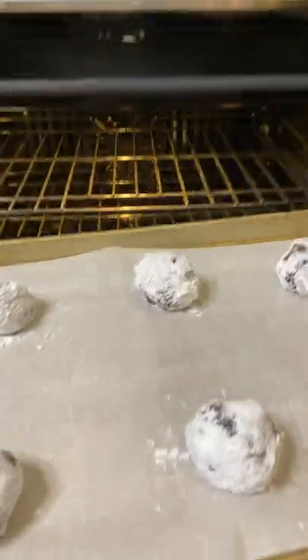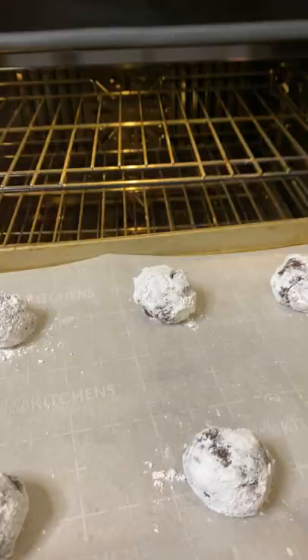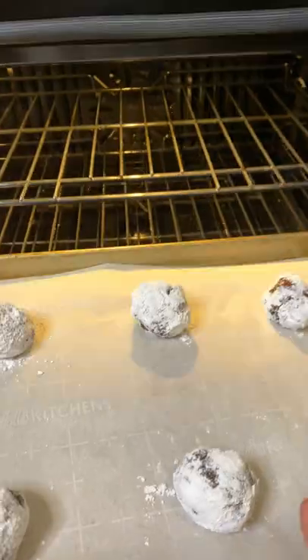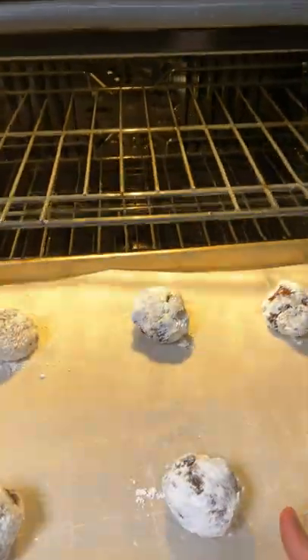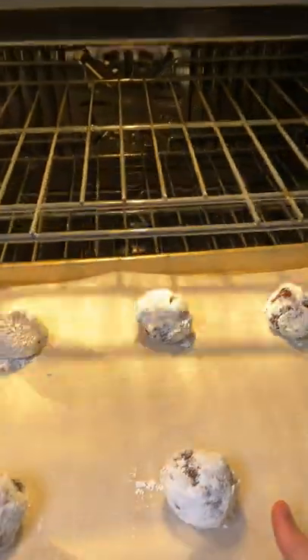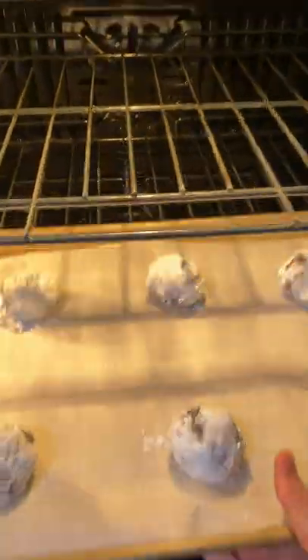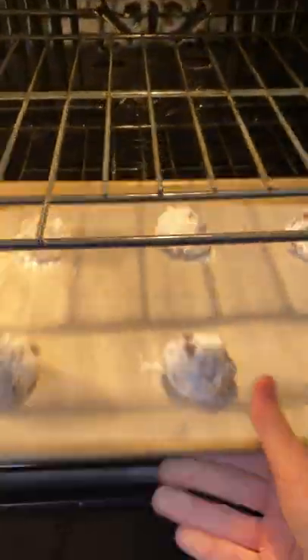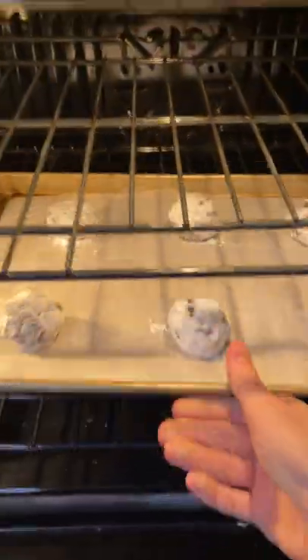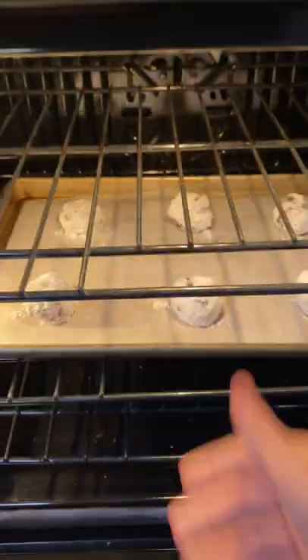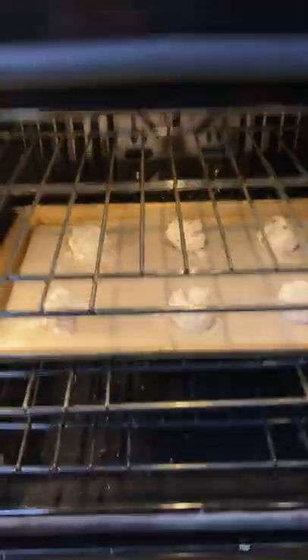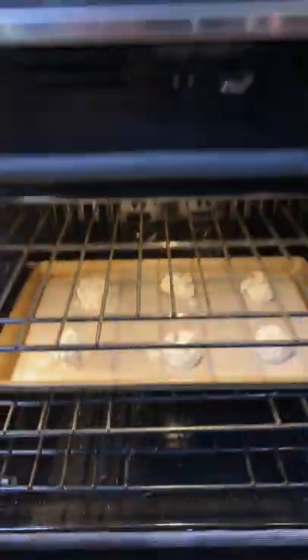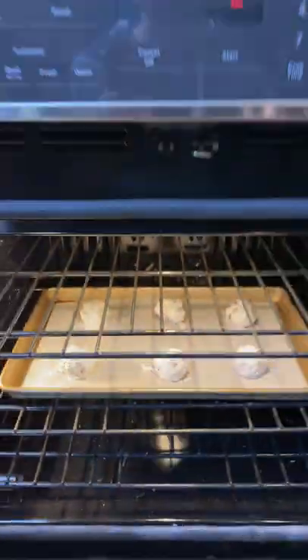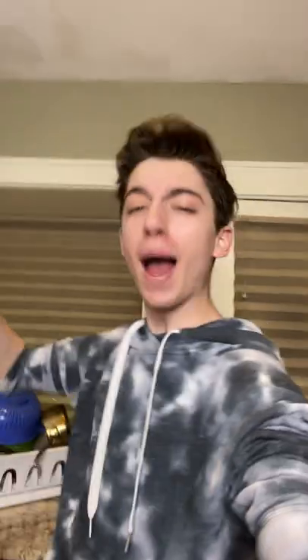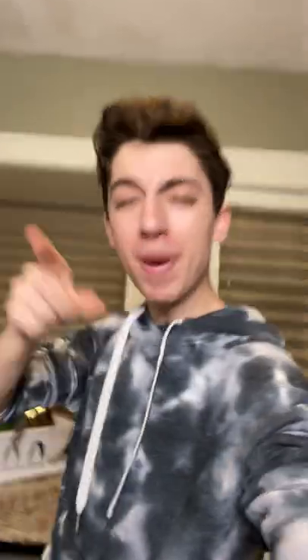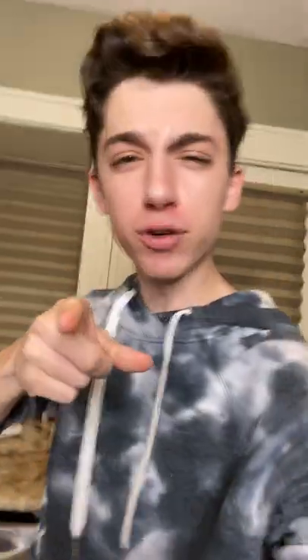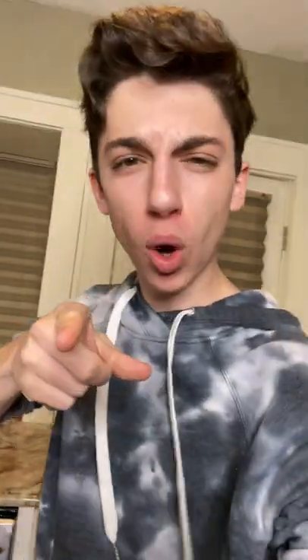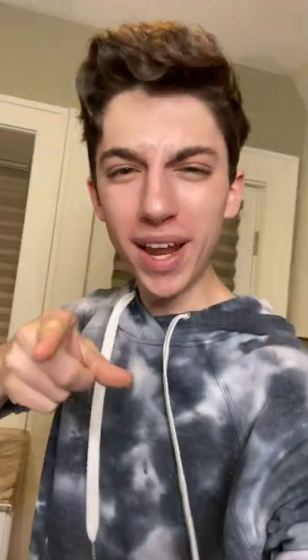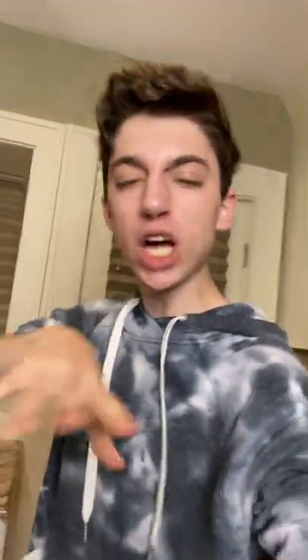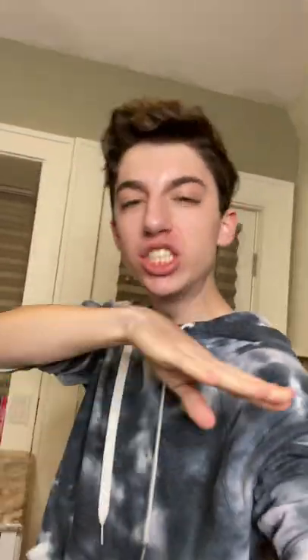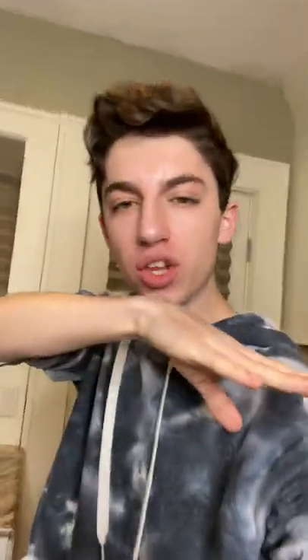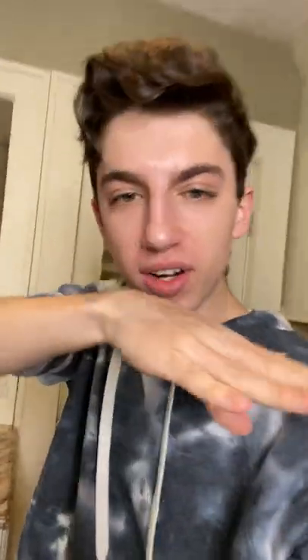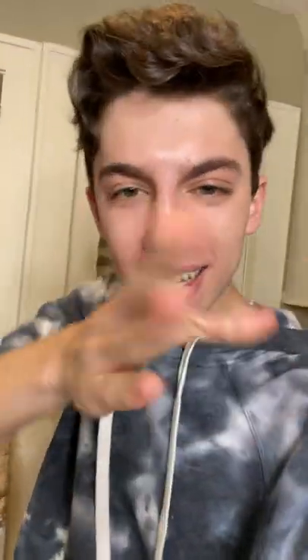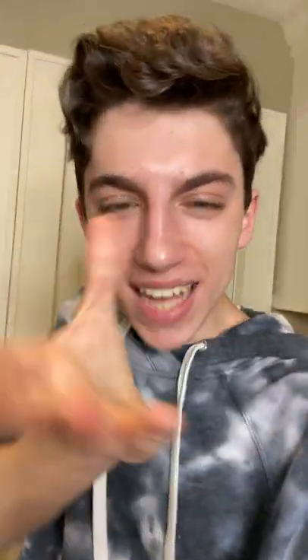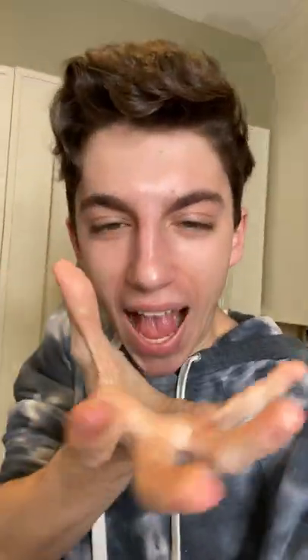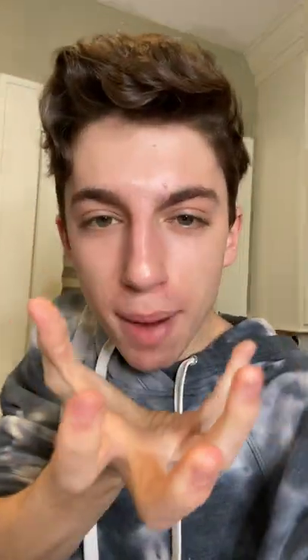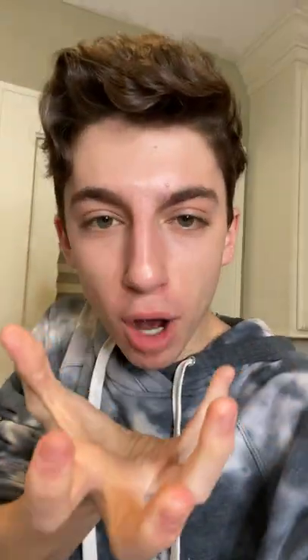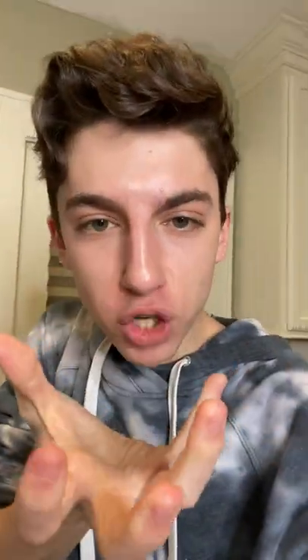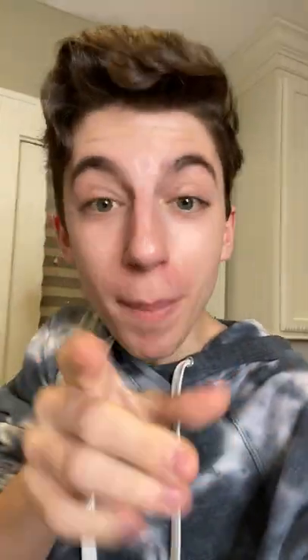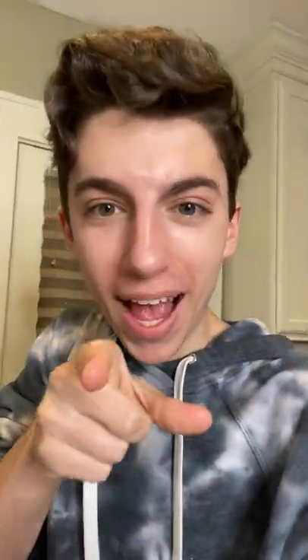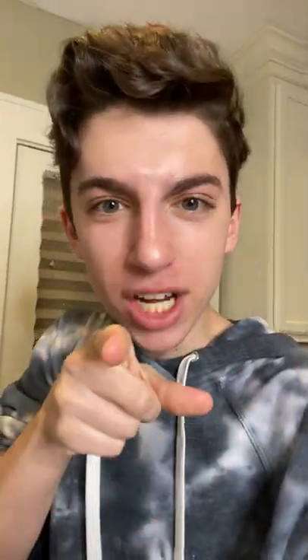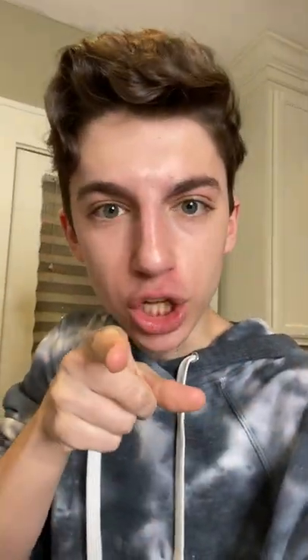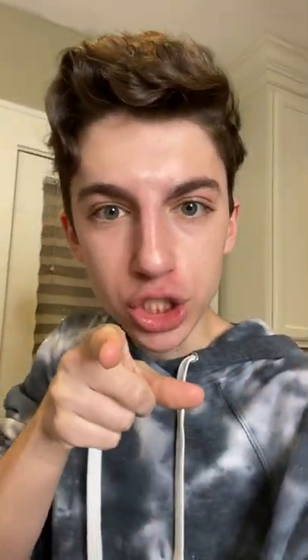Pop in the oven at 350 degrees Fahrenheit and bake for 12 minutes until they are nice and puffed up and delicious.